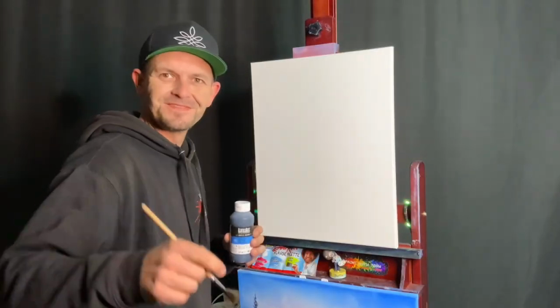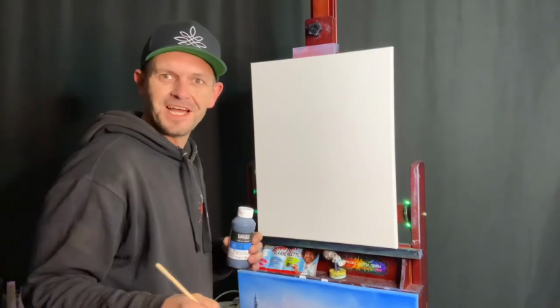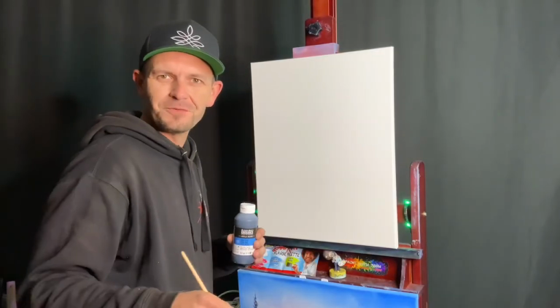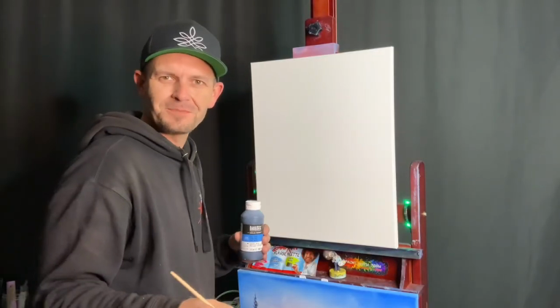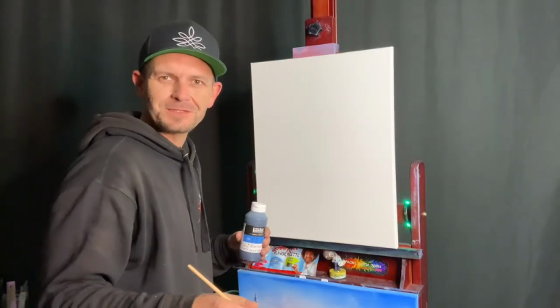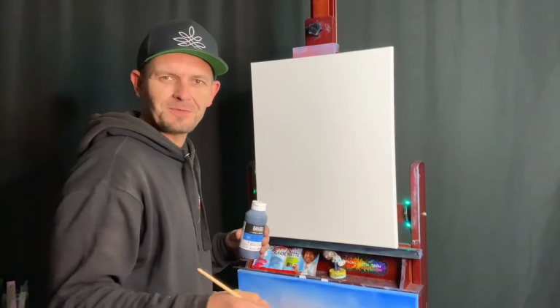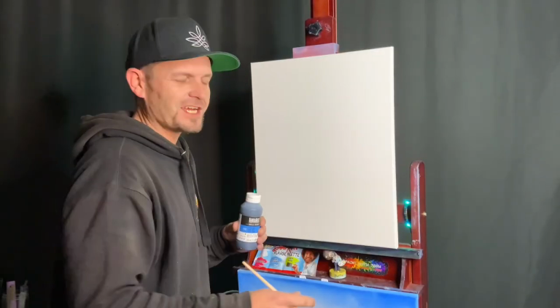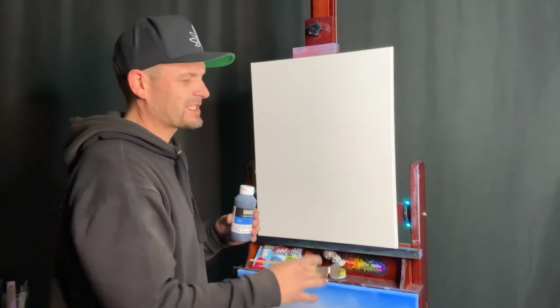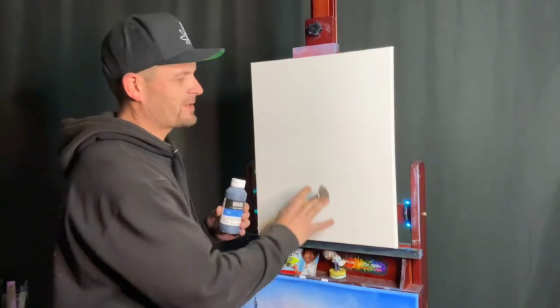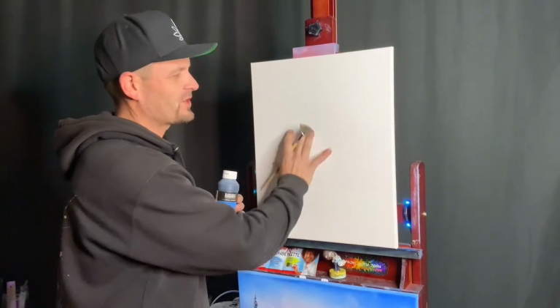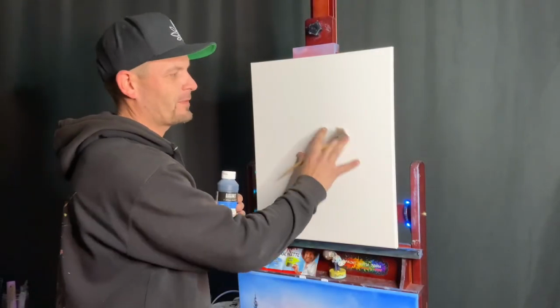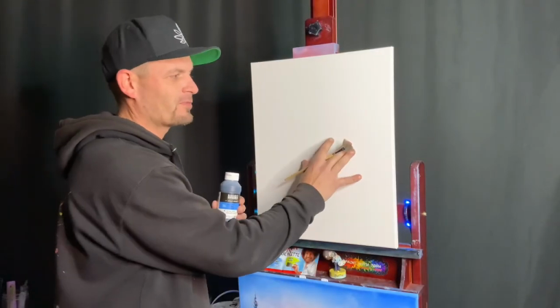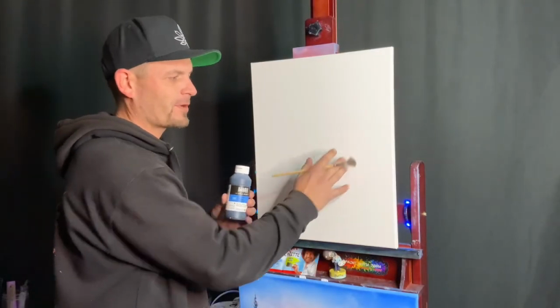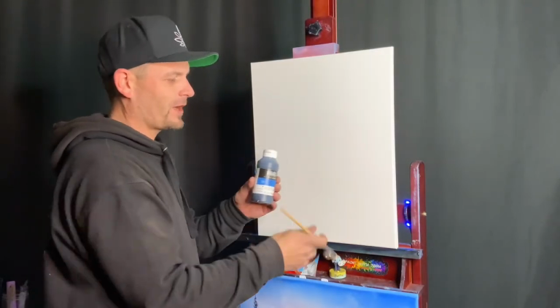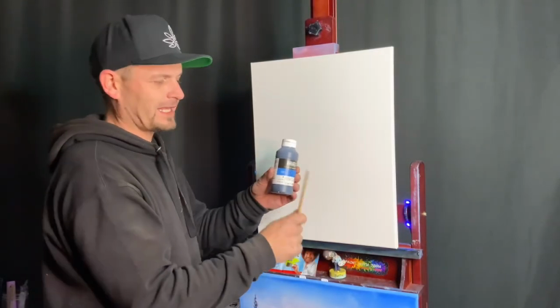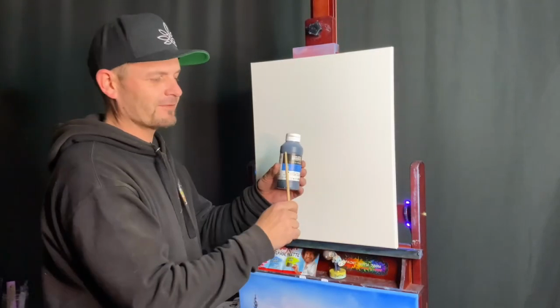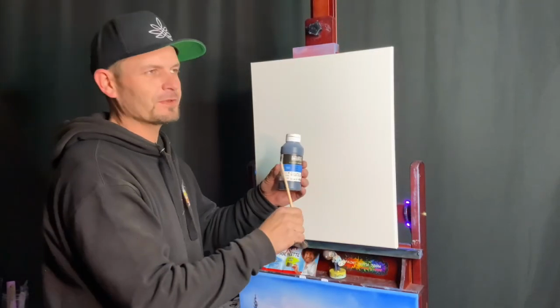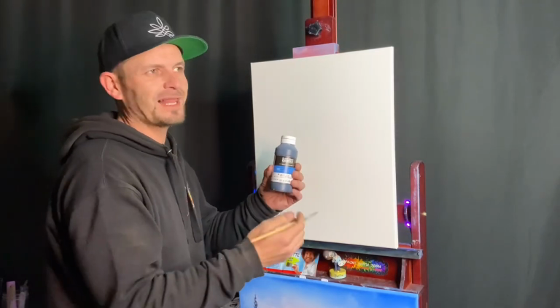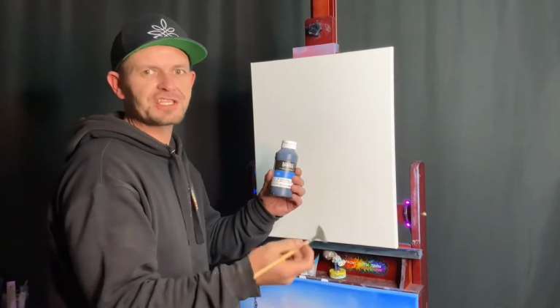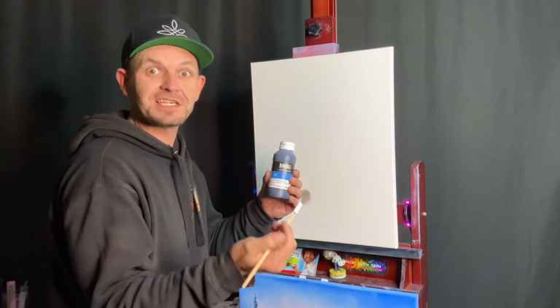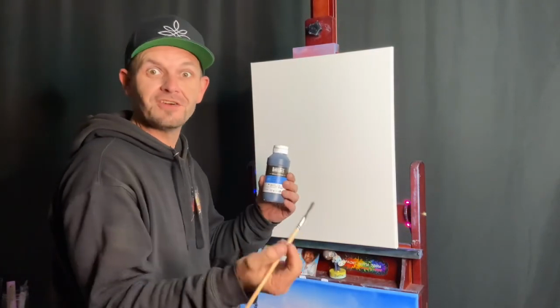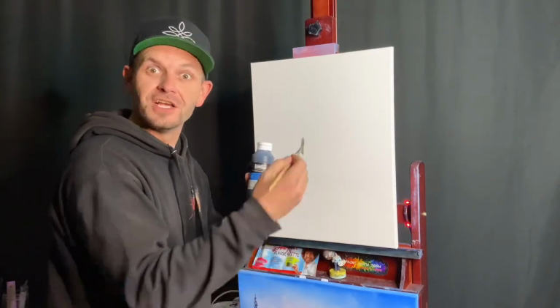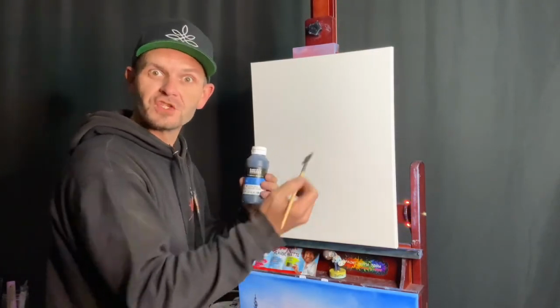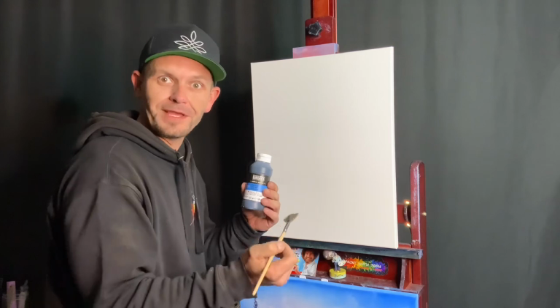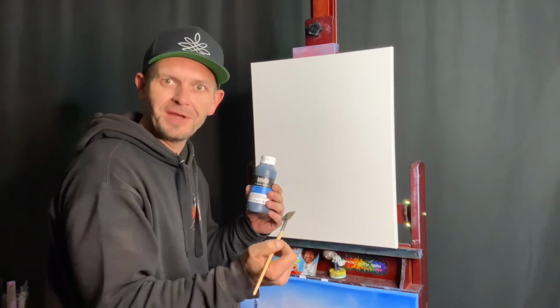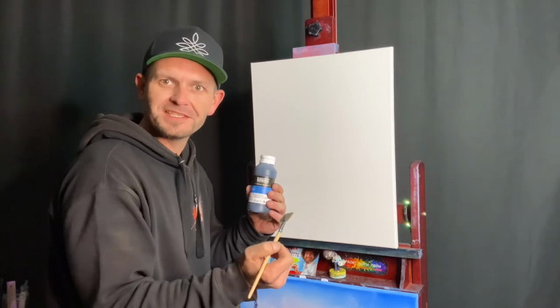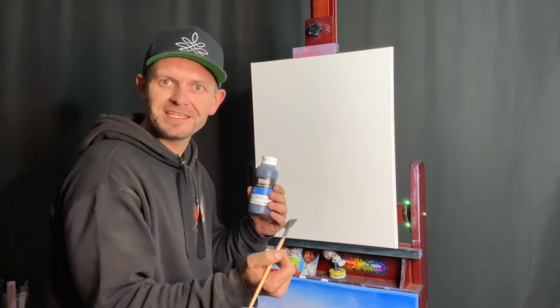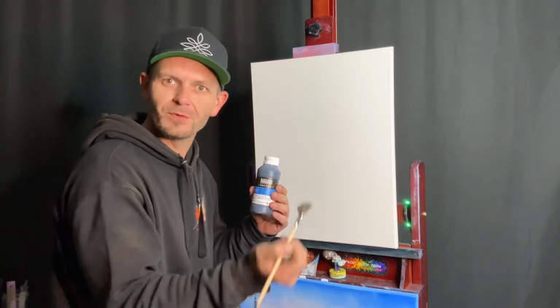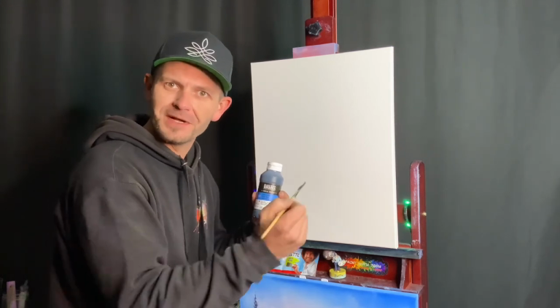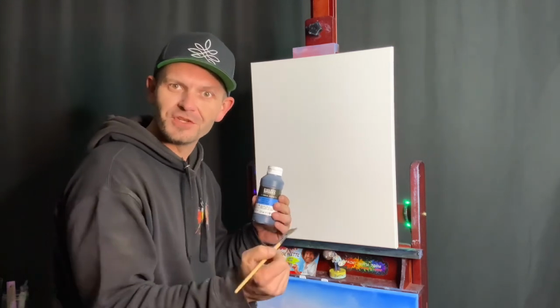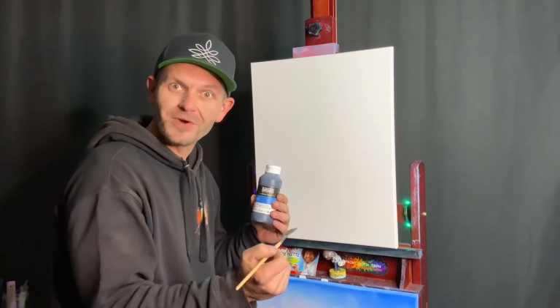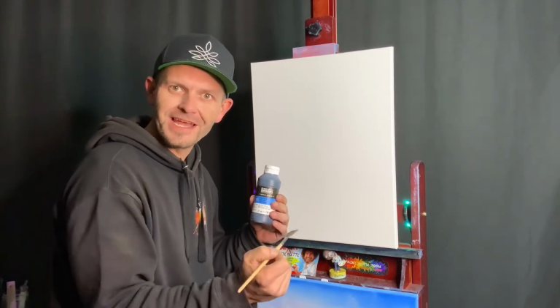Hi, welcome back to Paint with Josh. Today I'm going to show you how we prep our white canvas with black gesso so we can paint the scene that we're about to do right now.